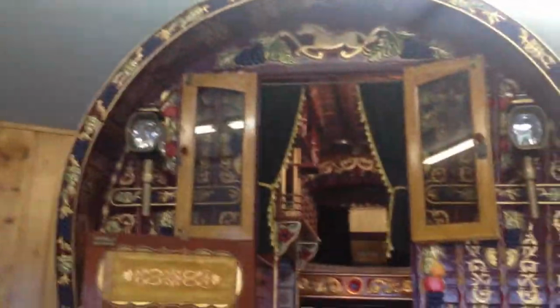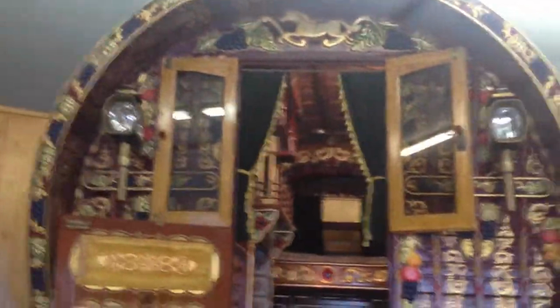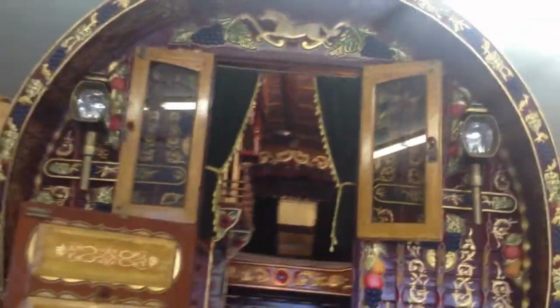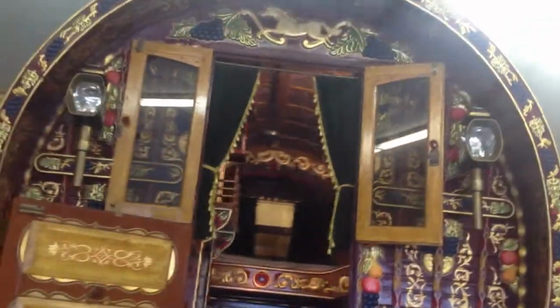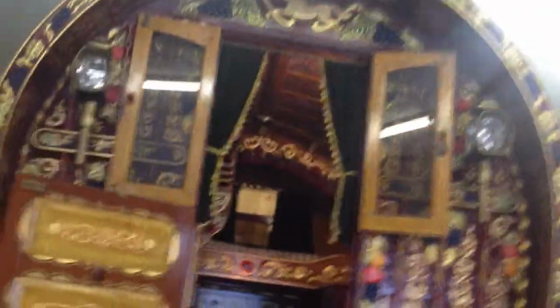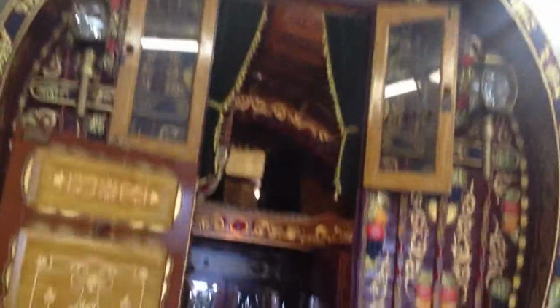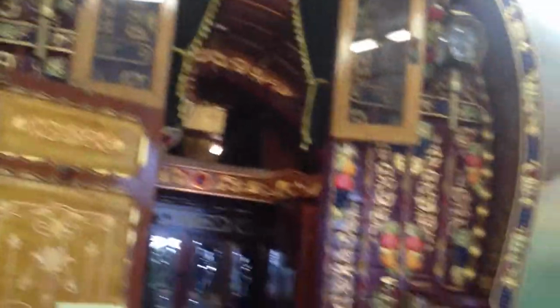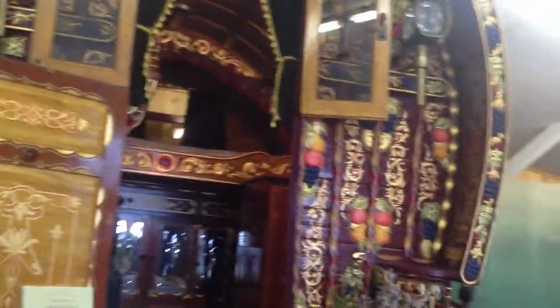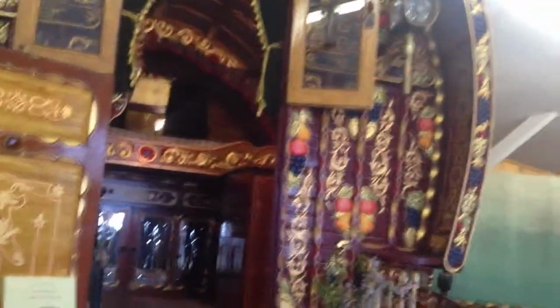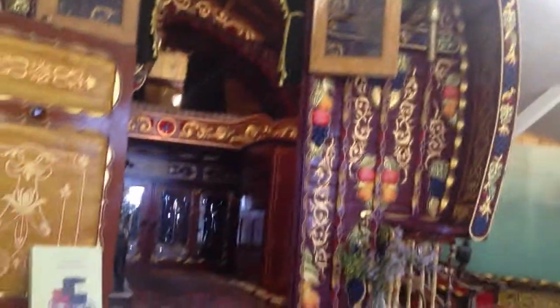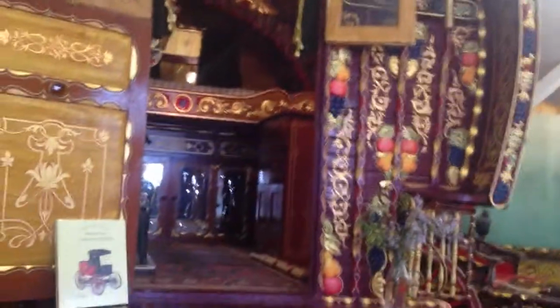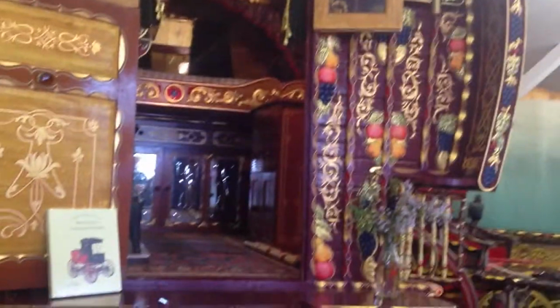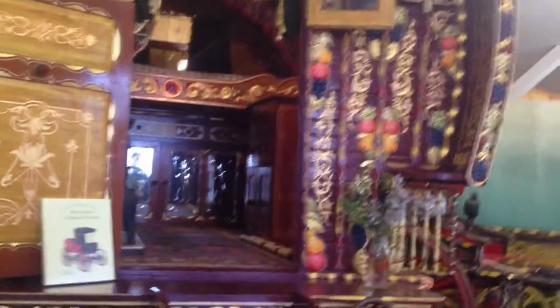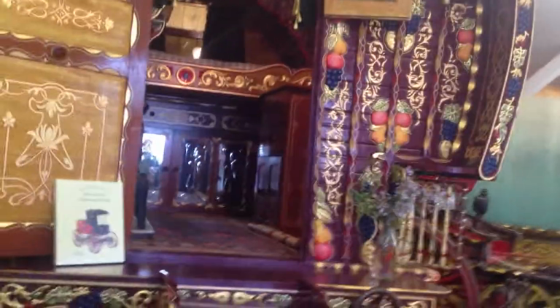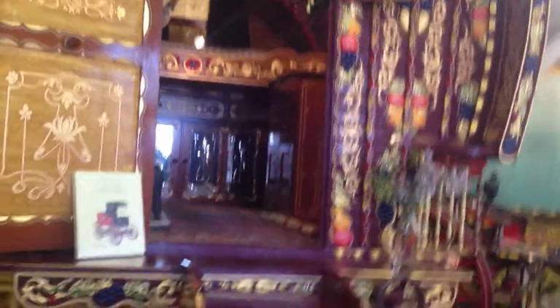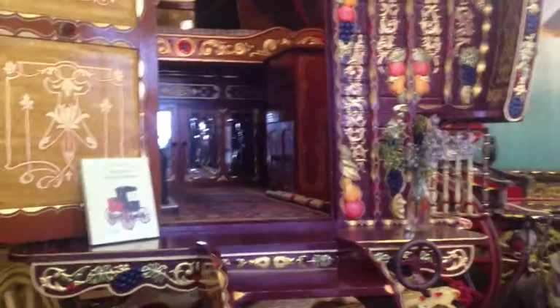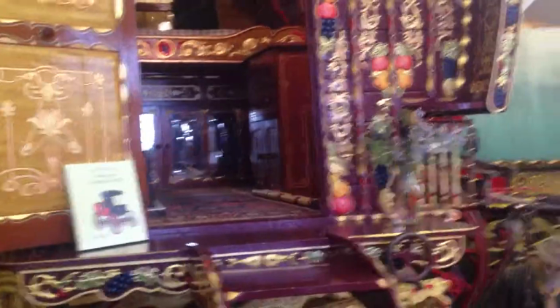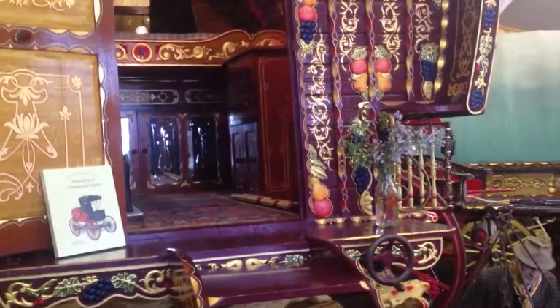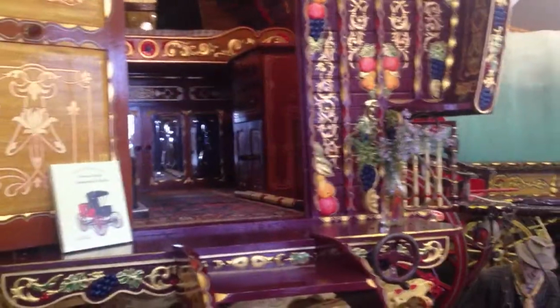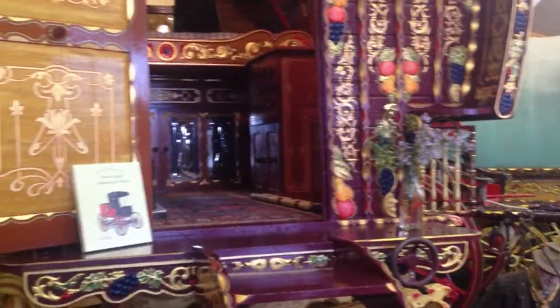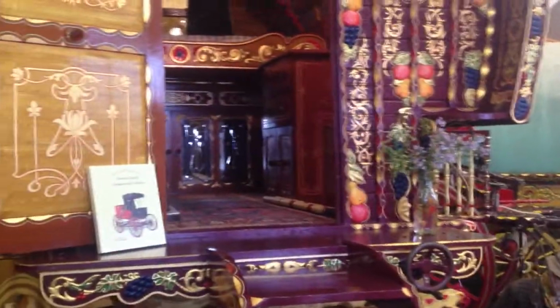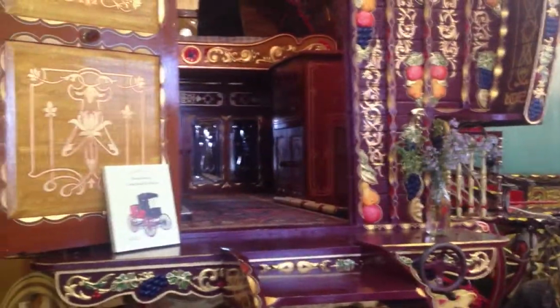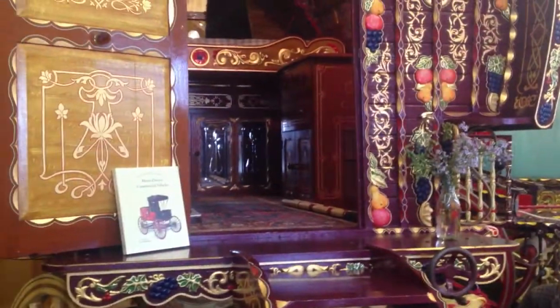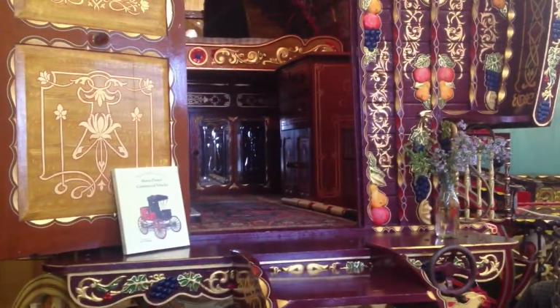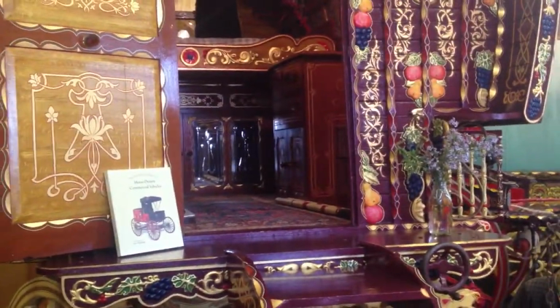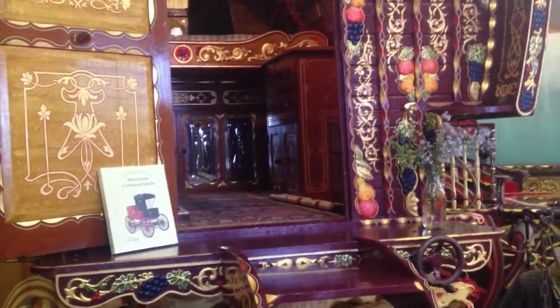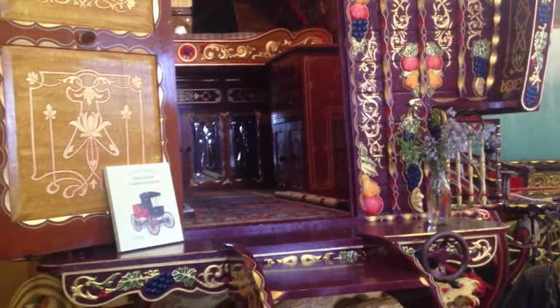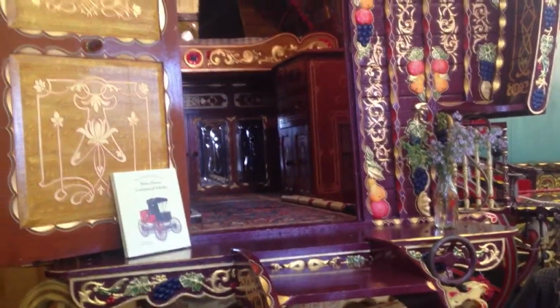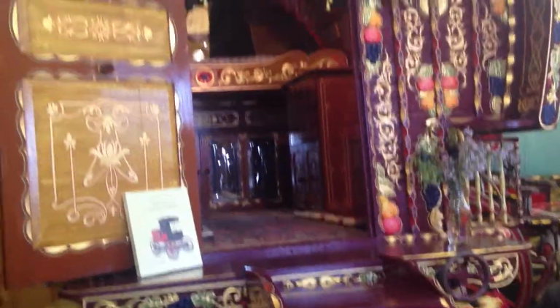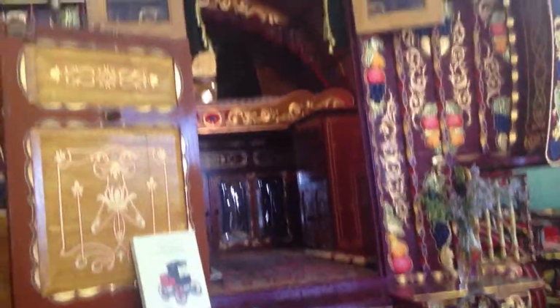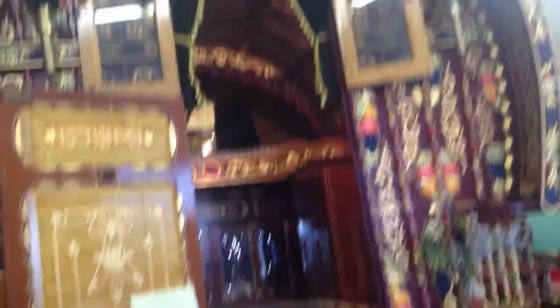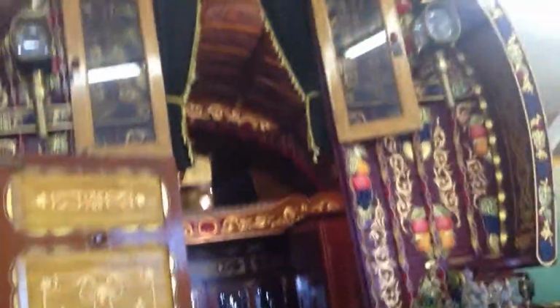Let's see if we can get the other side there. The cabinetry work is very nice.